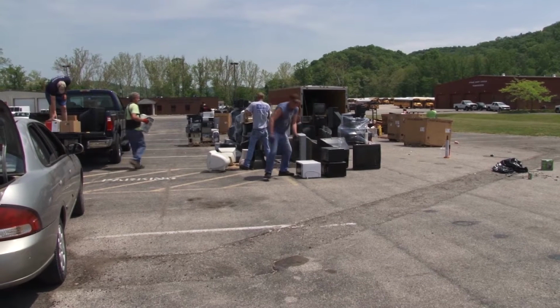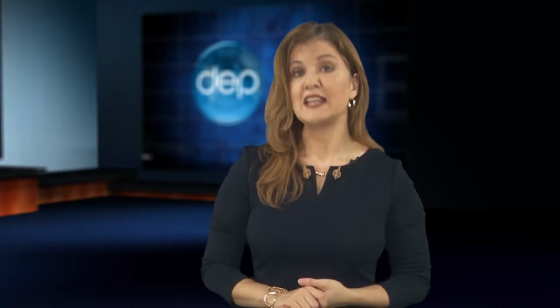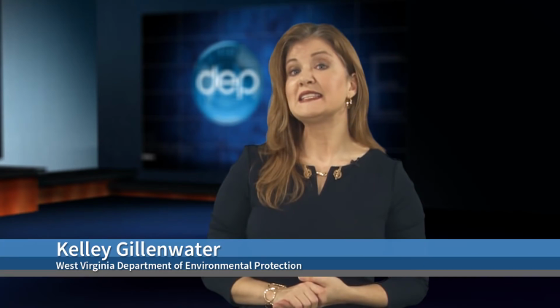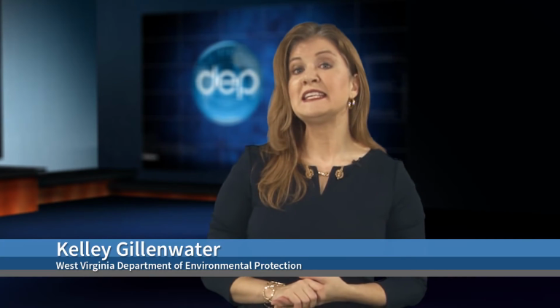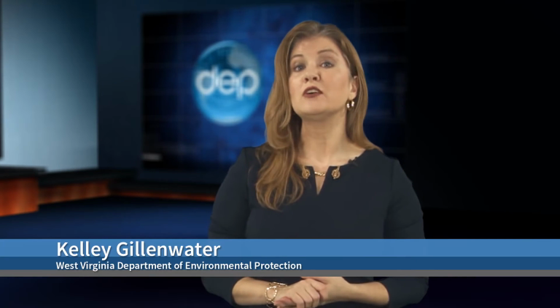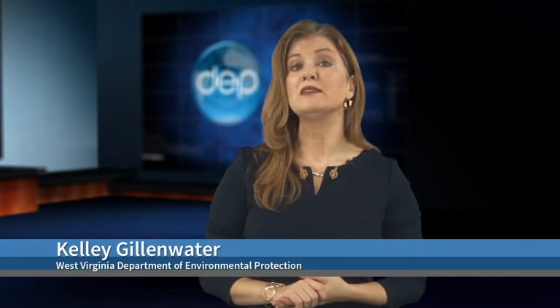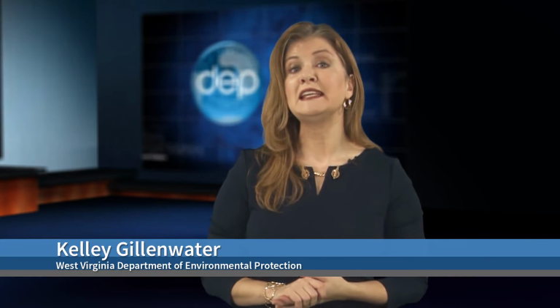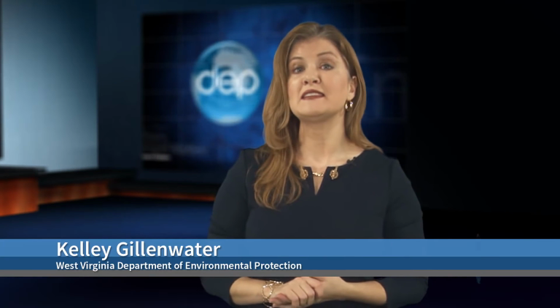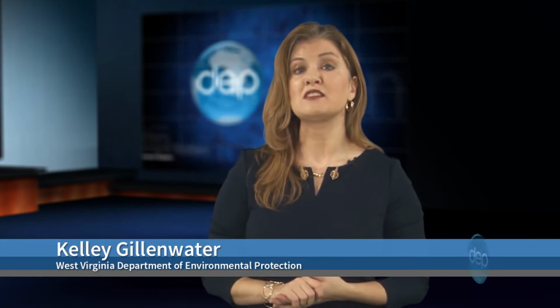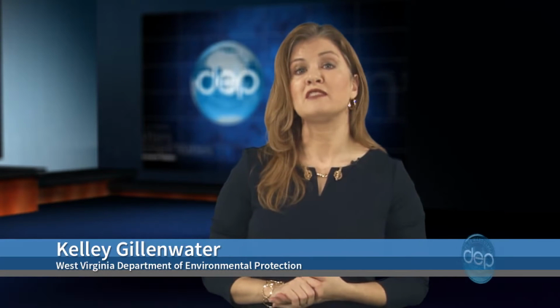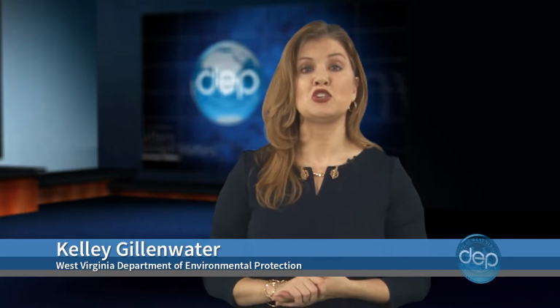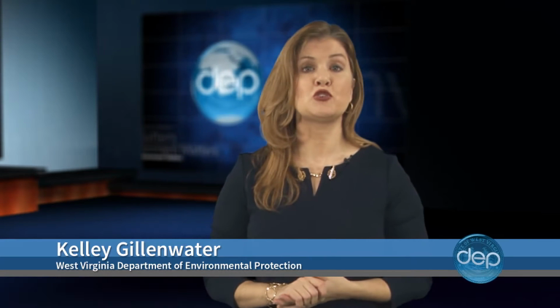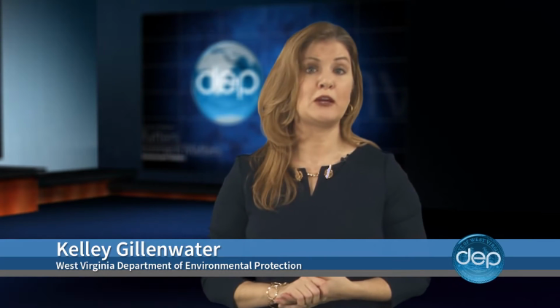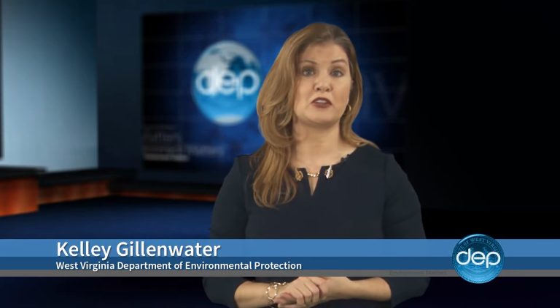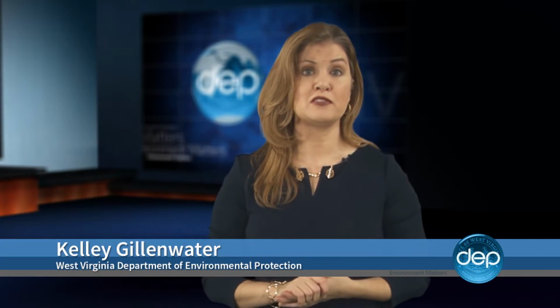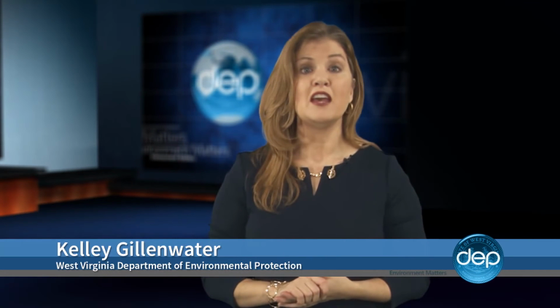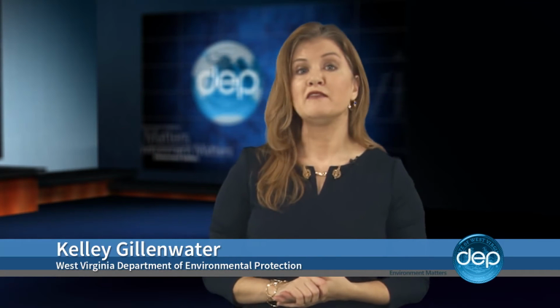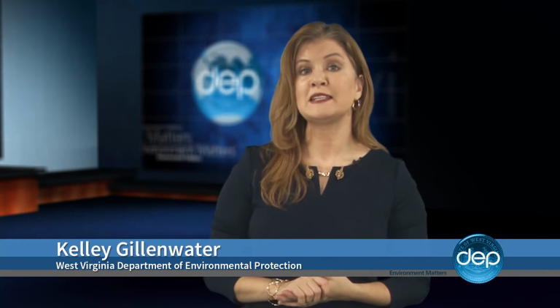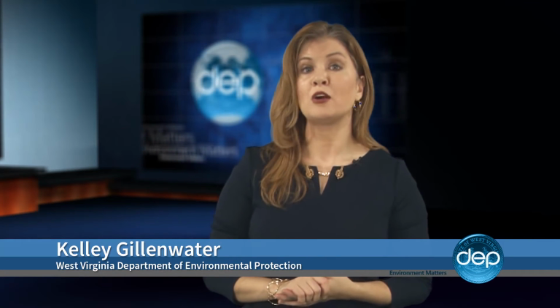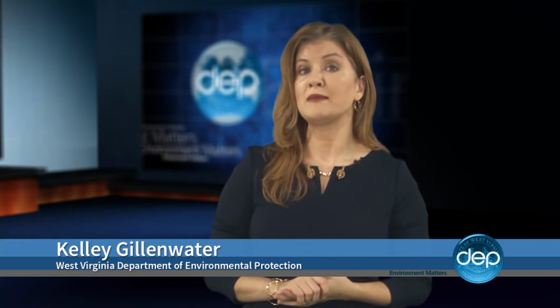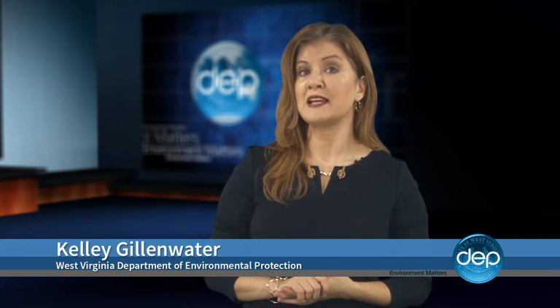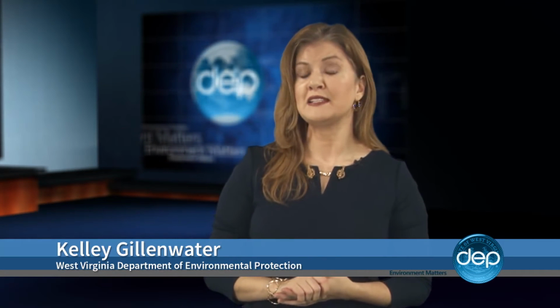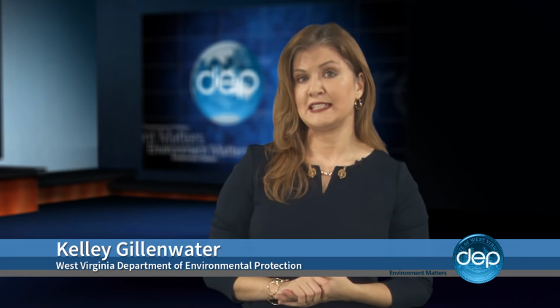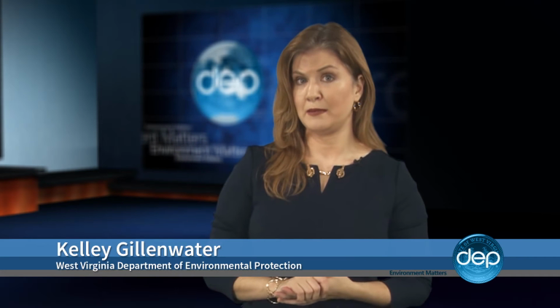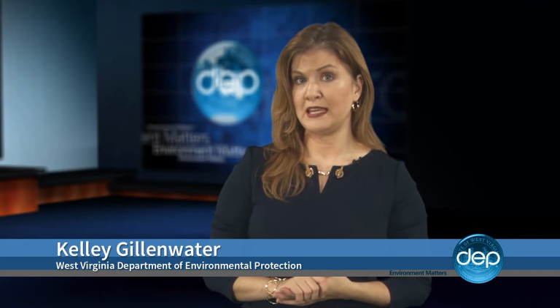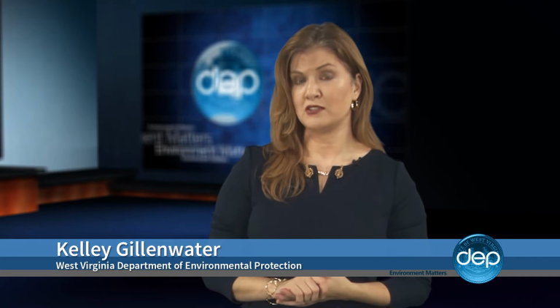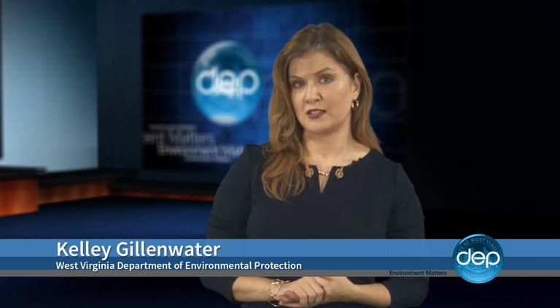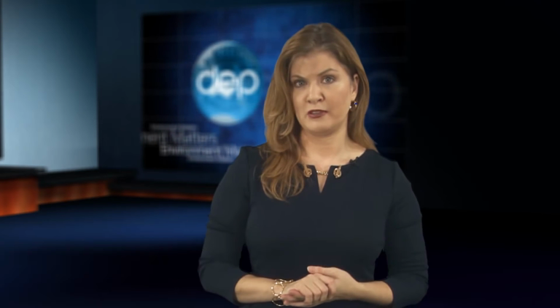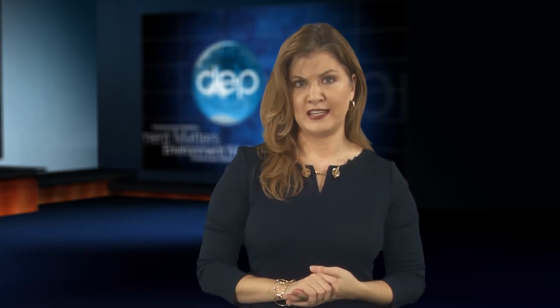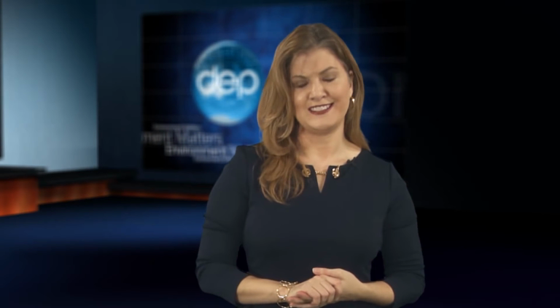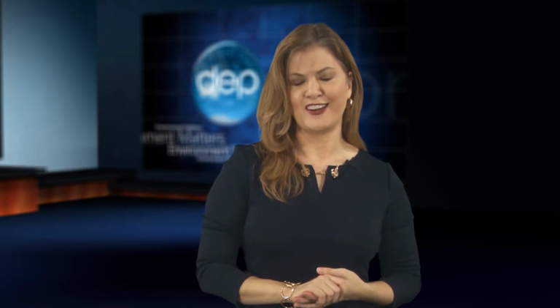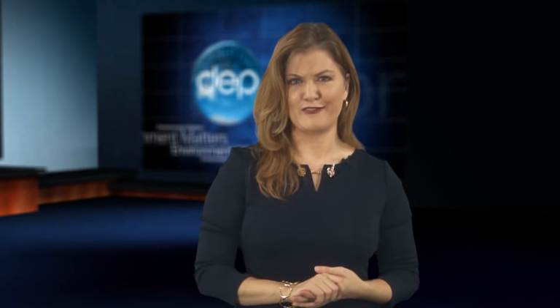To see a complete list of this year's grant winners, visit our website at dep.wv.gov.